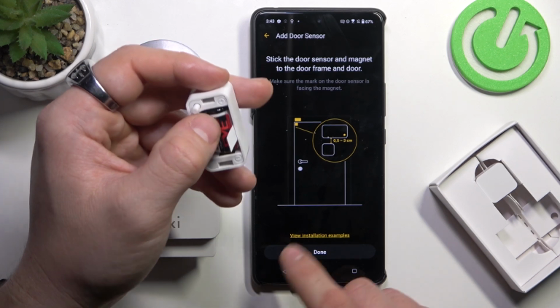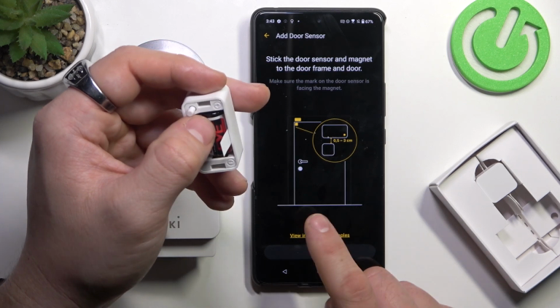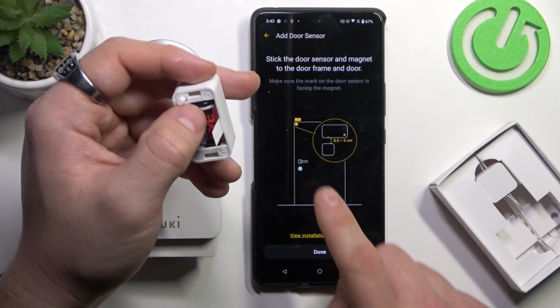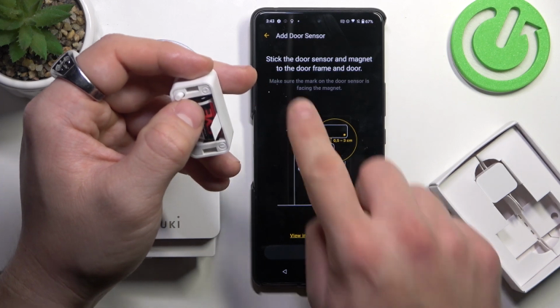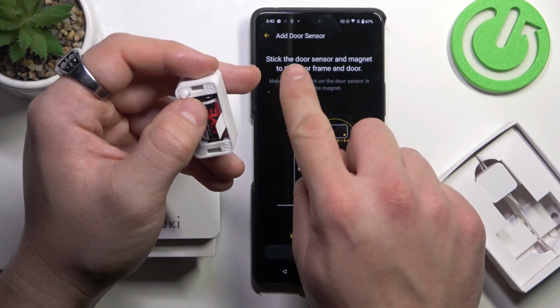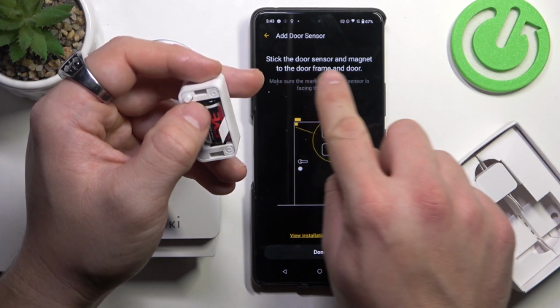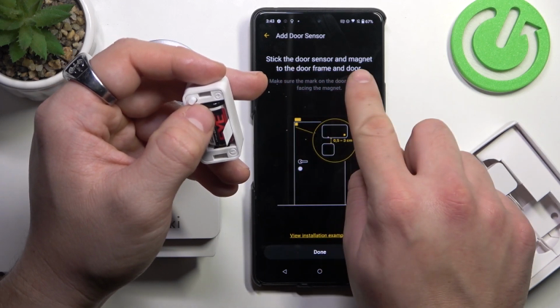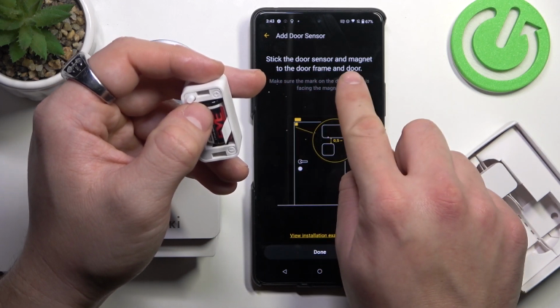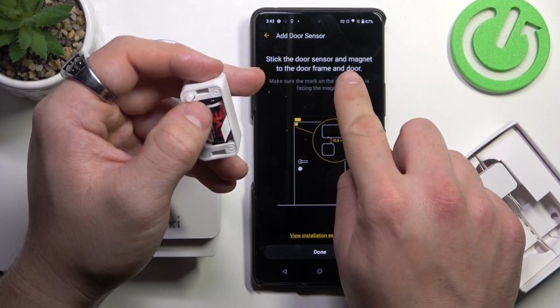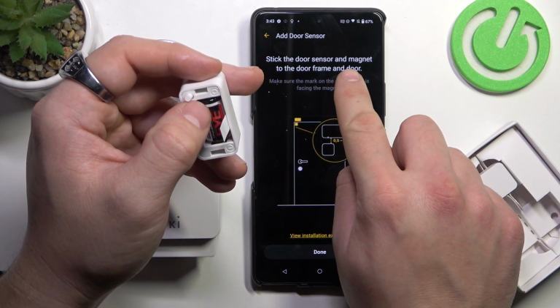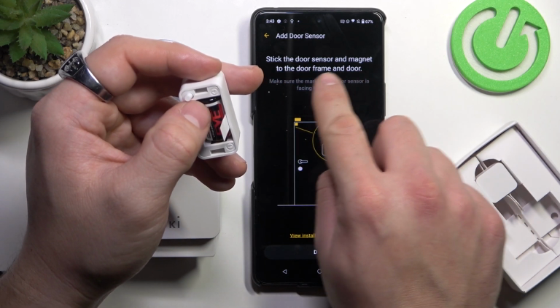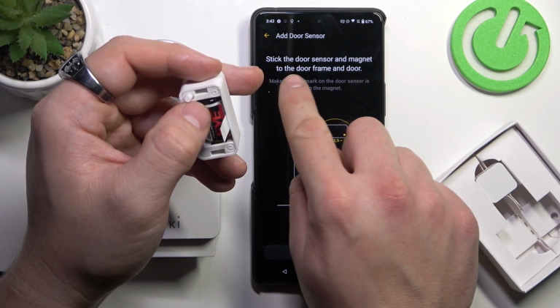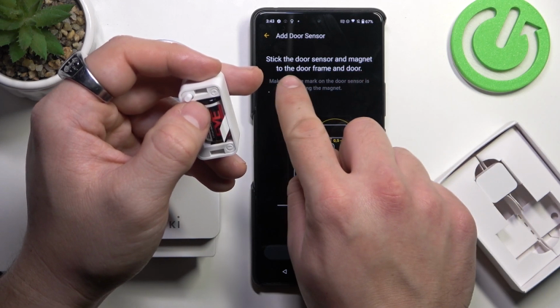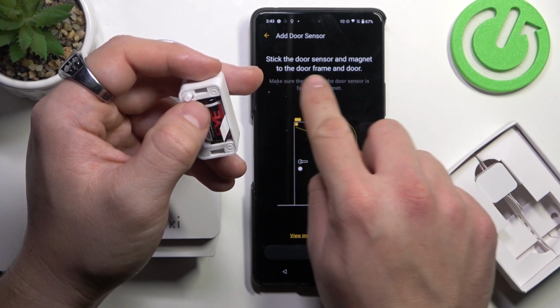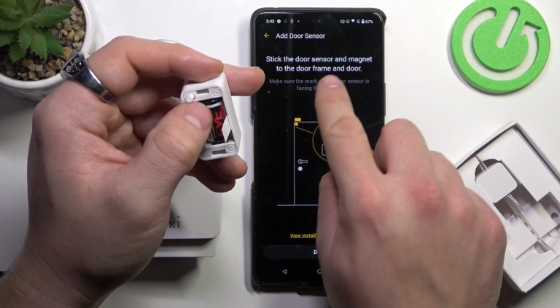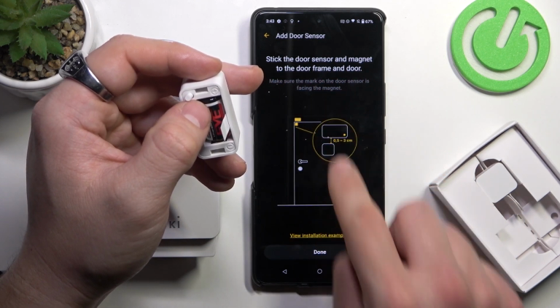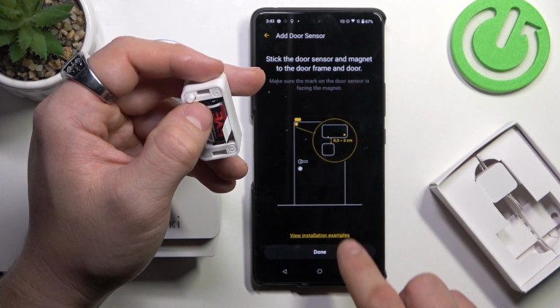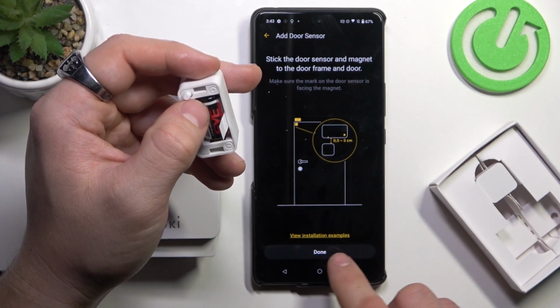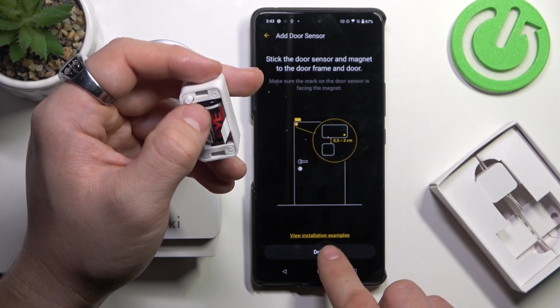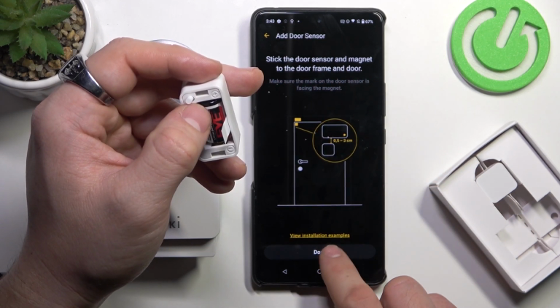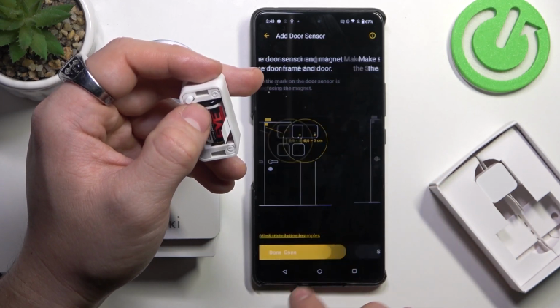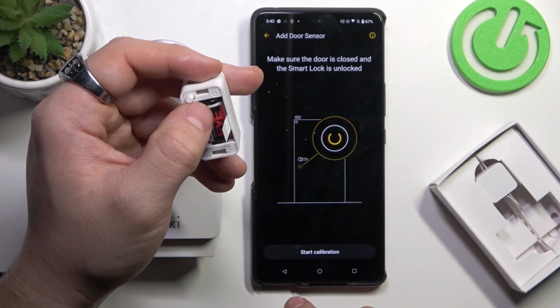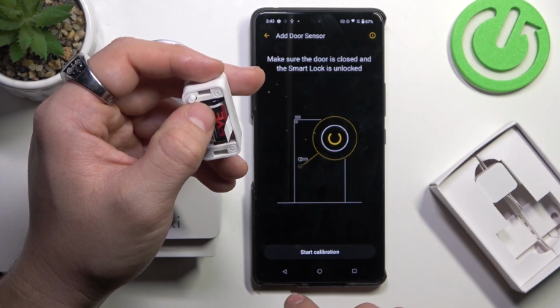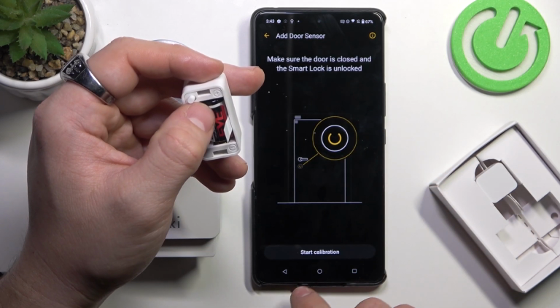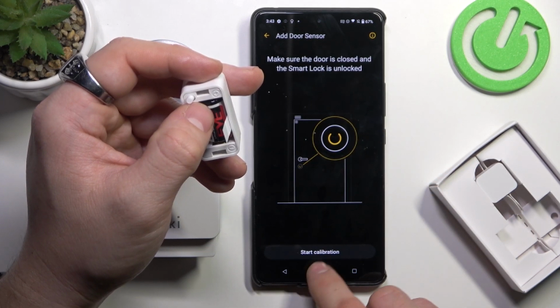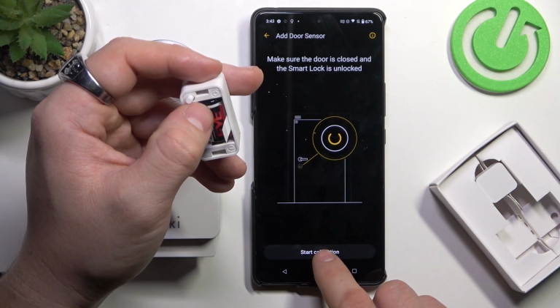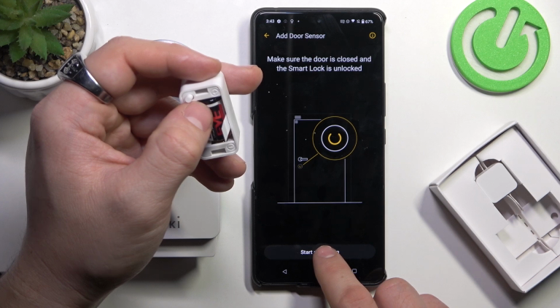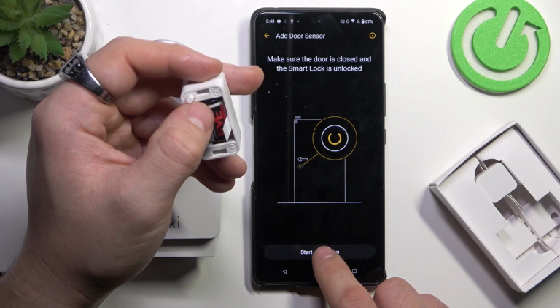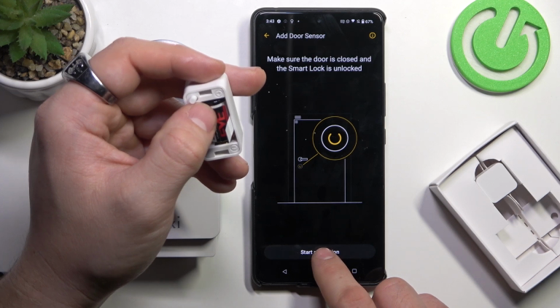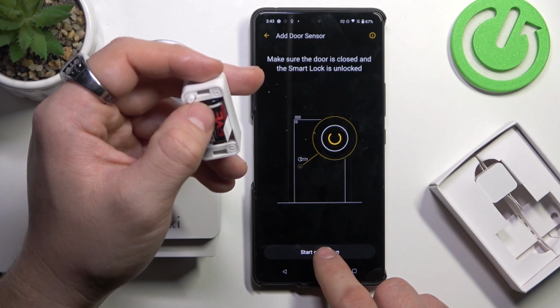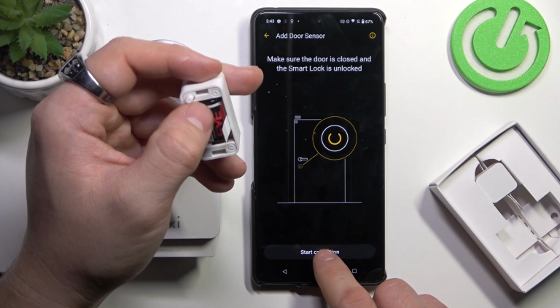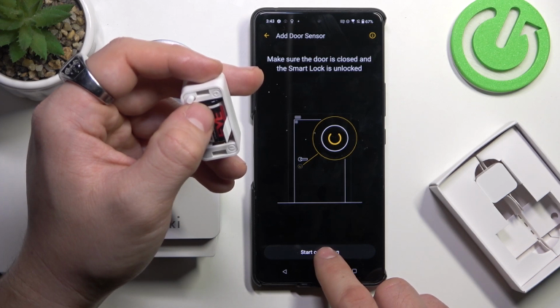Now, stick the door sensor and magnet to the door frame and door. Tap done. And calibrate it.